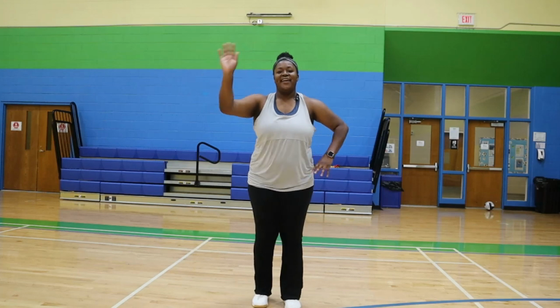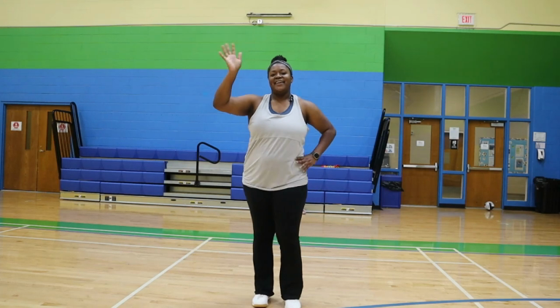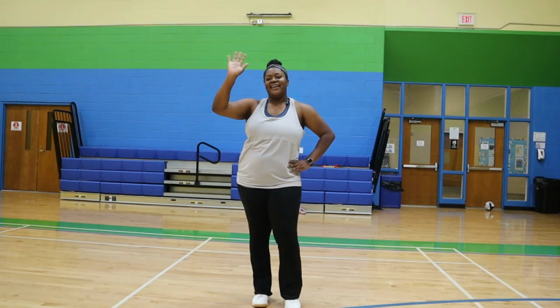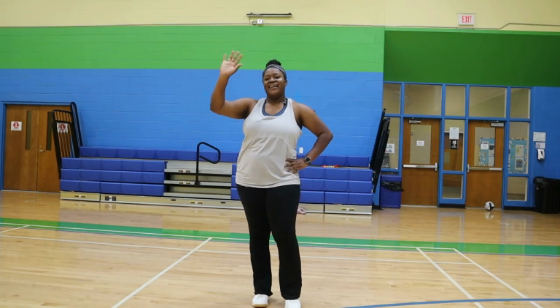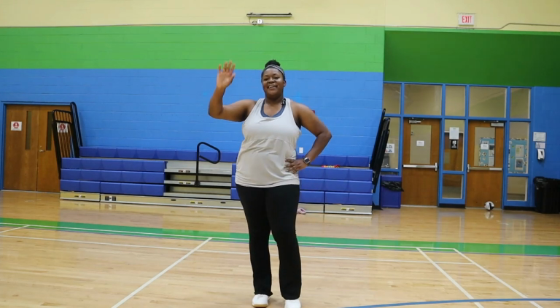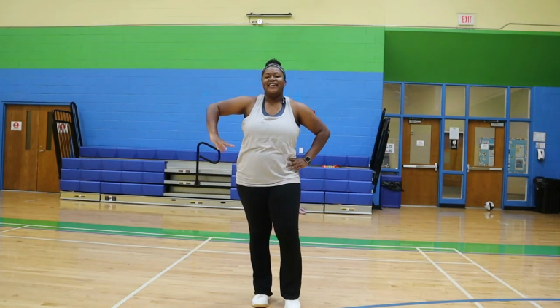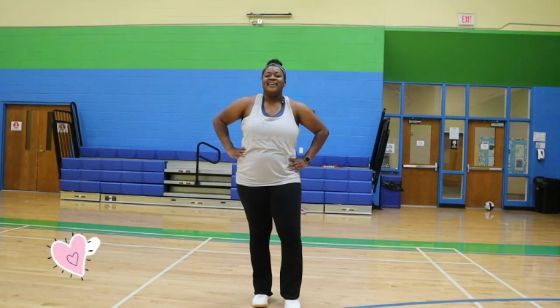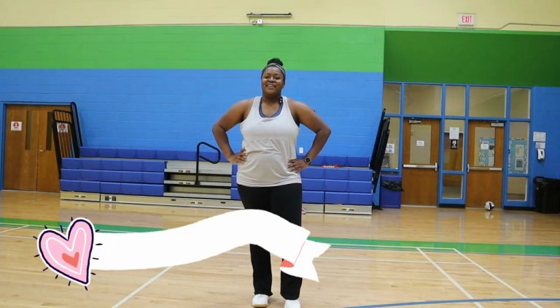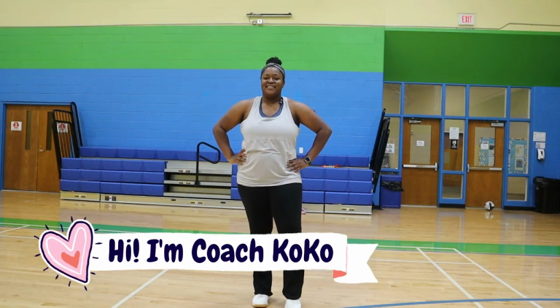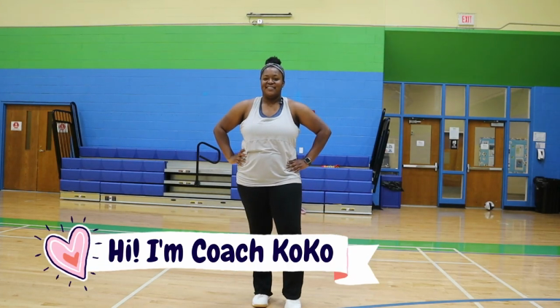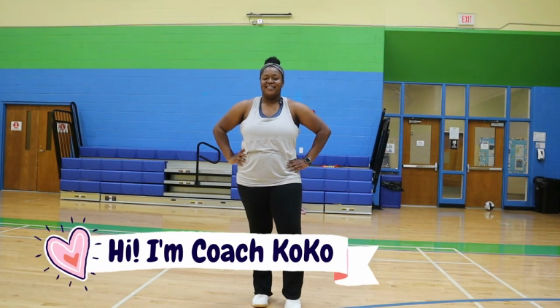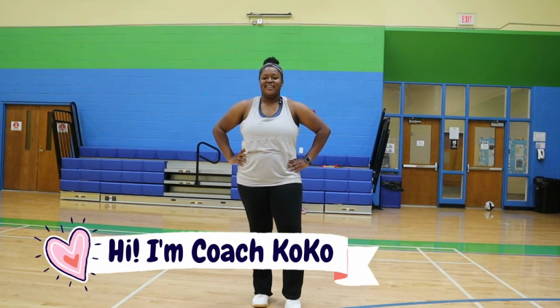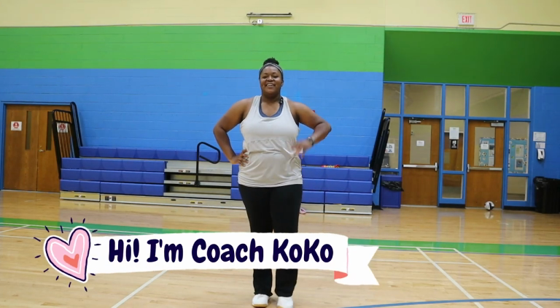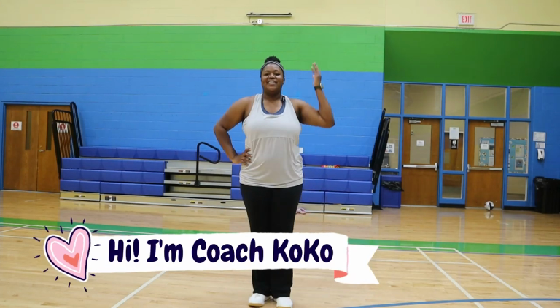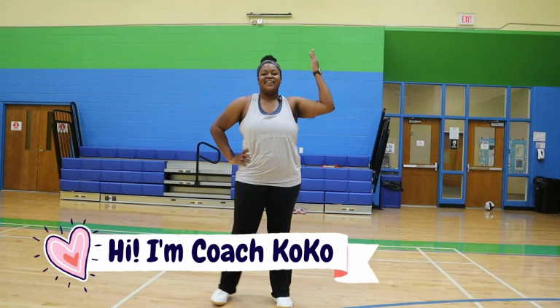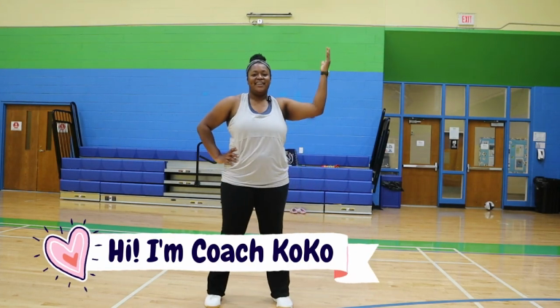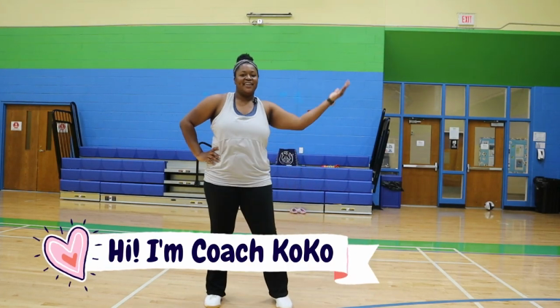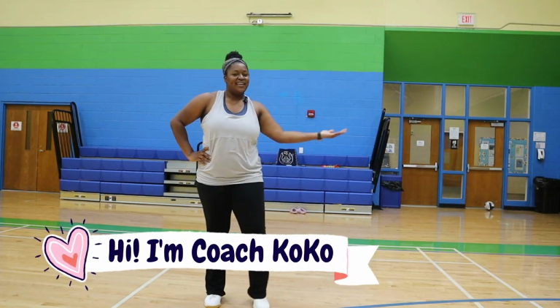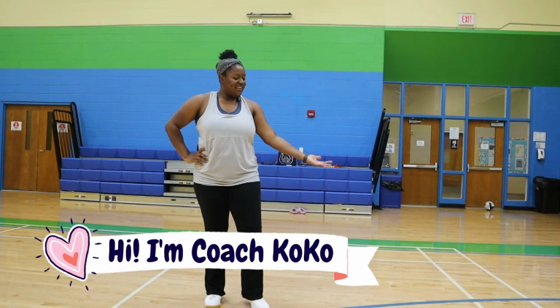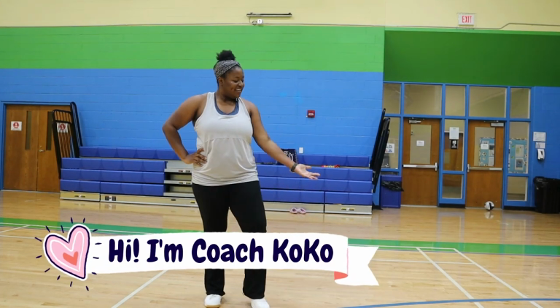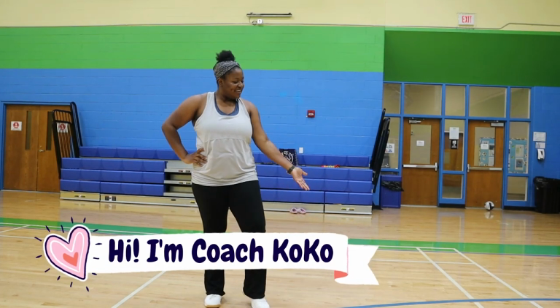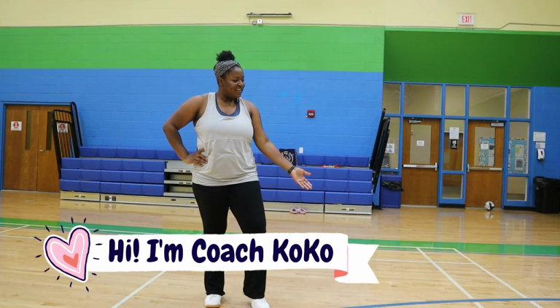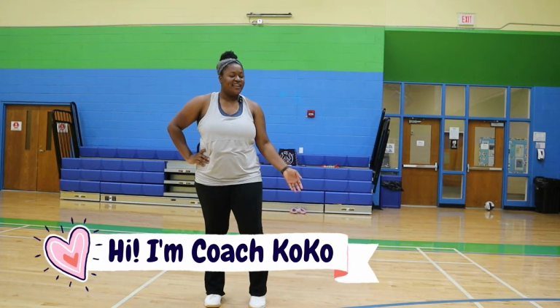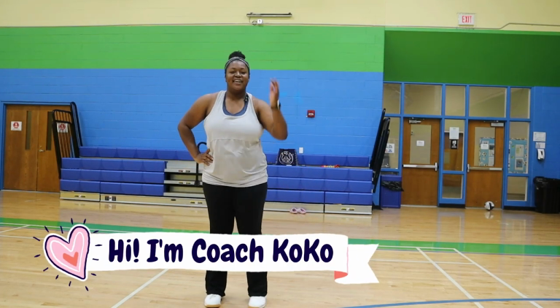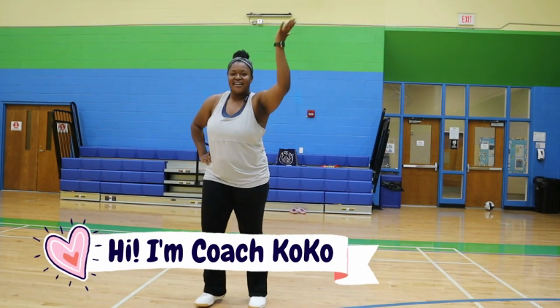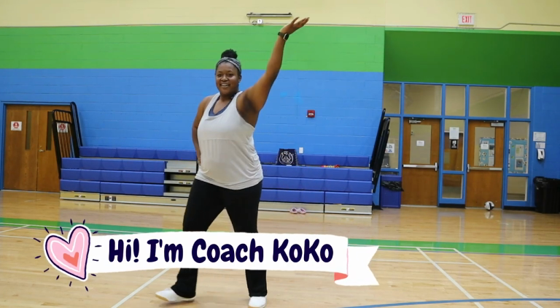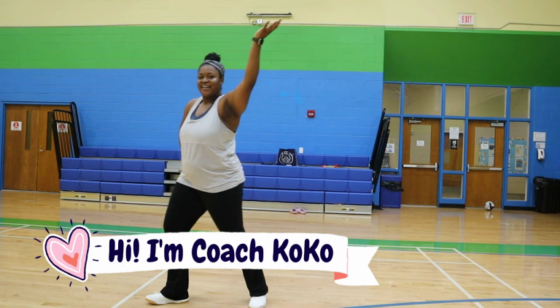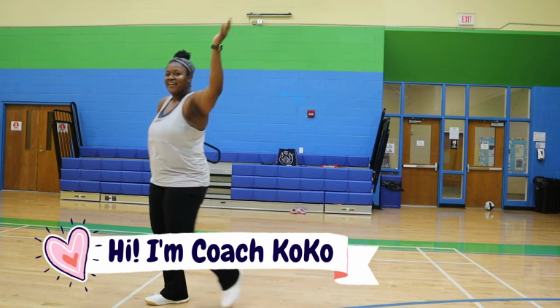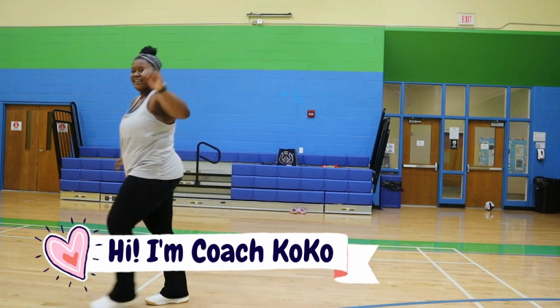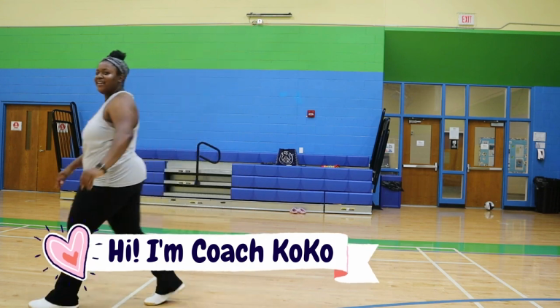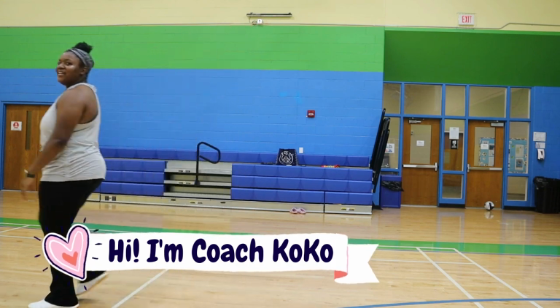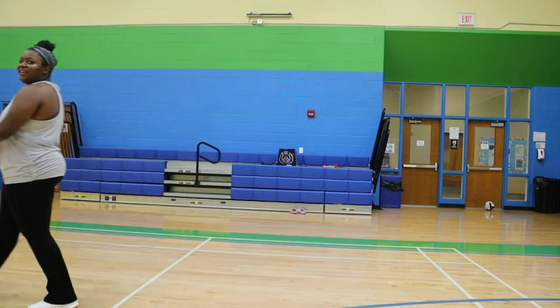Hey, what's up you guys? My name is Coach Coco and I love volleyball. Today we're going to talk about how to receive short and deep passes.